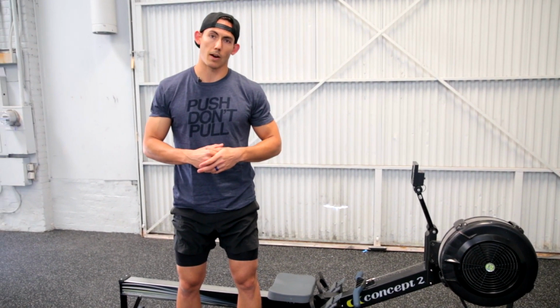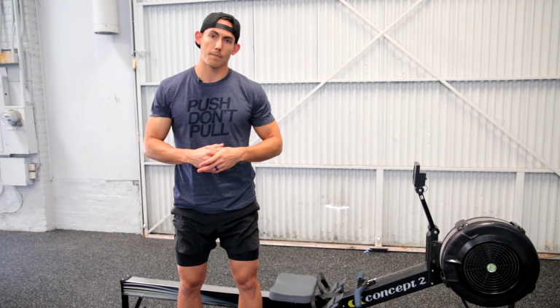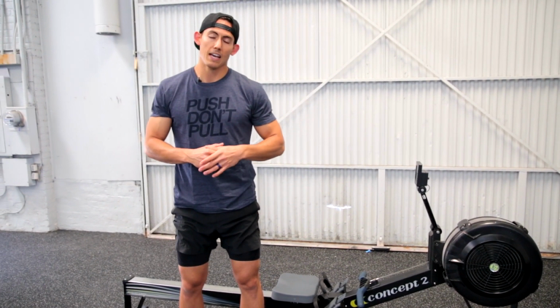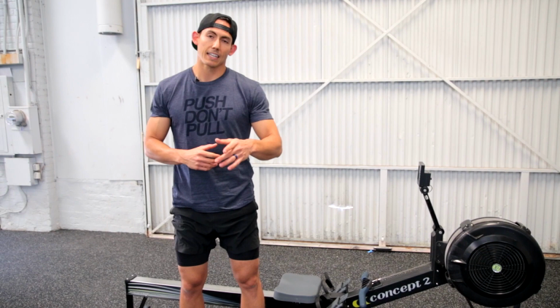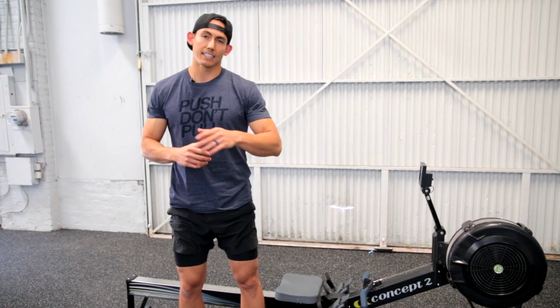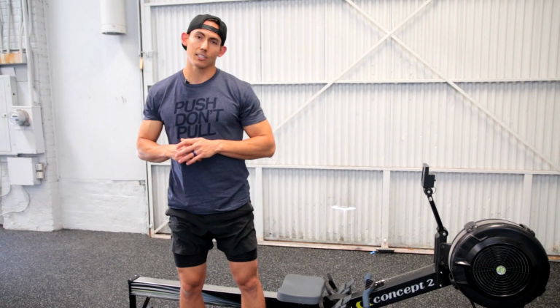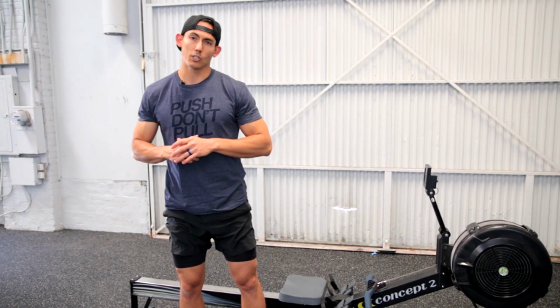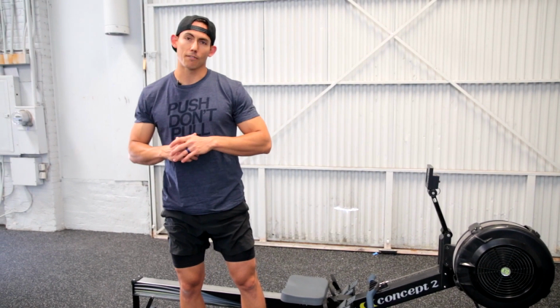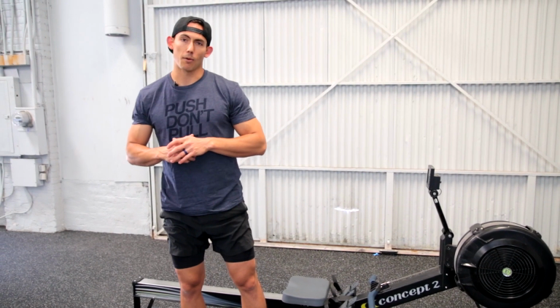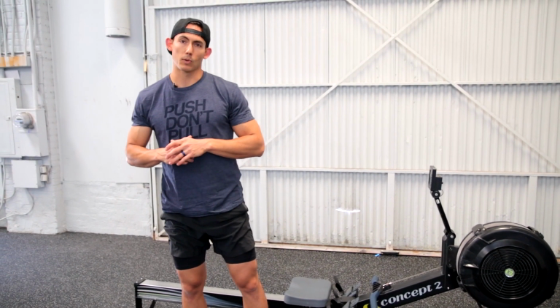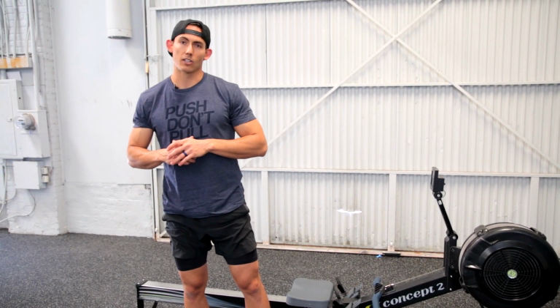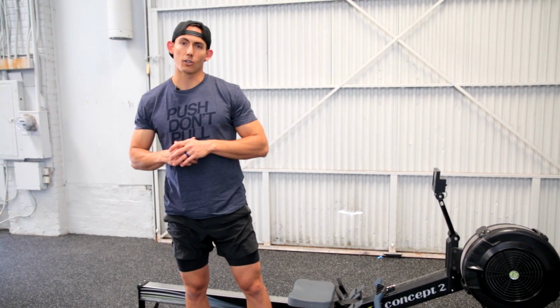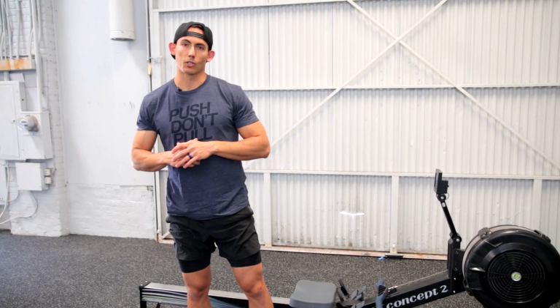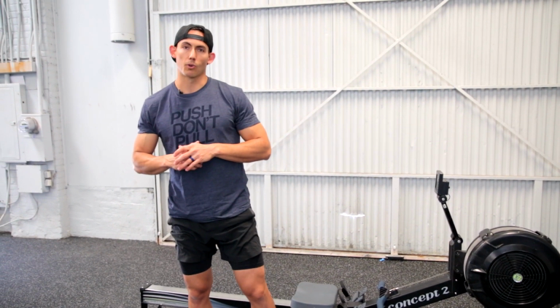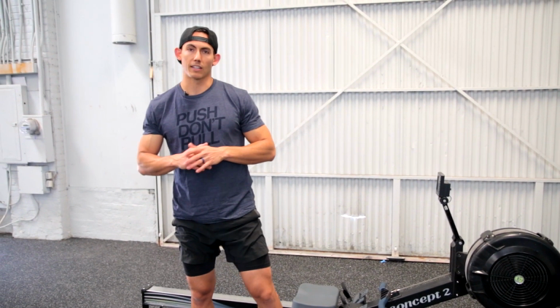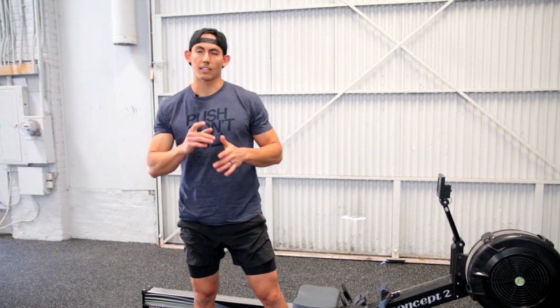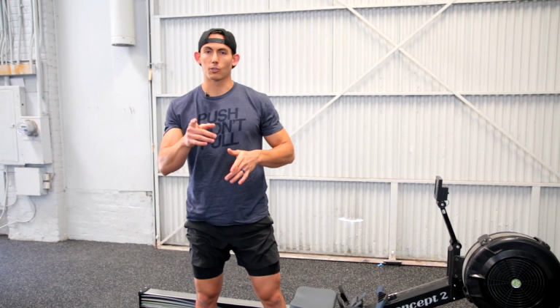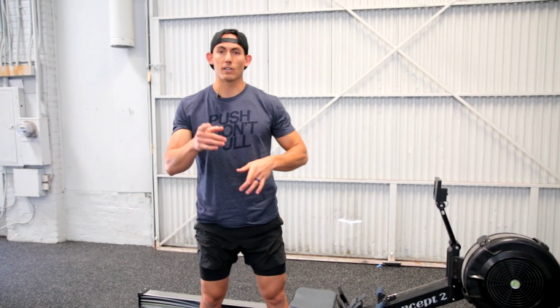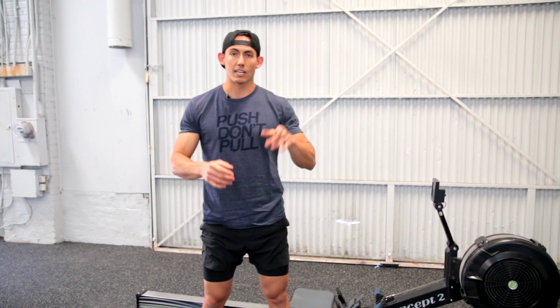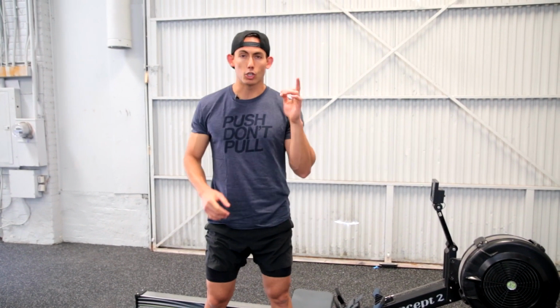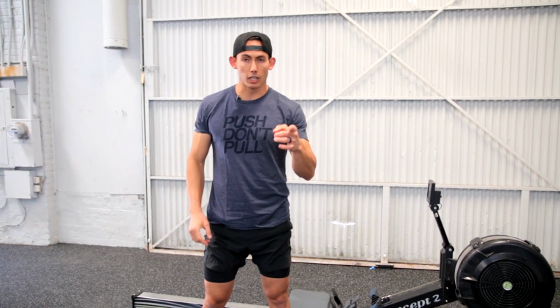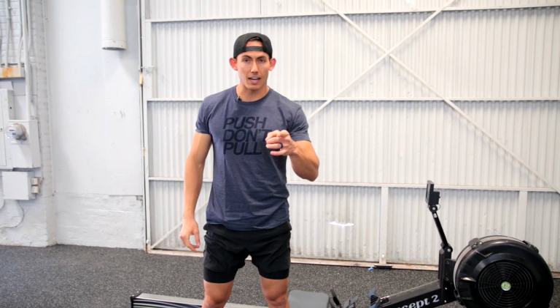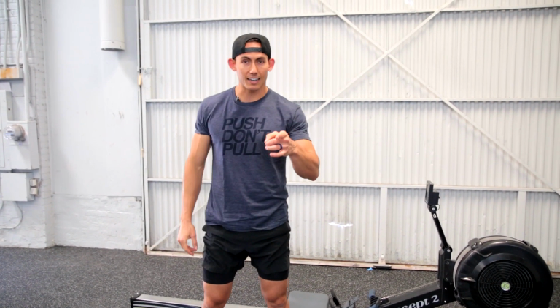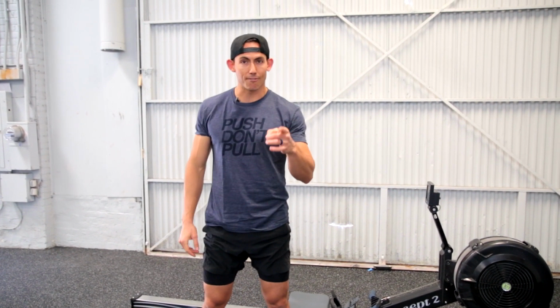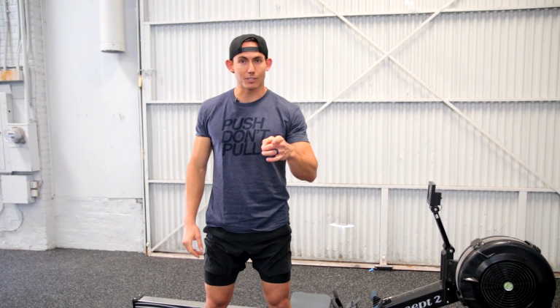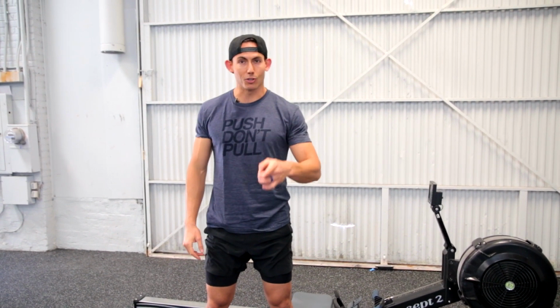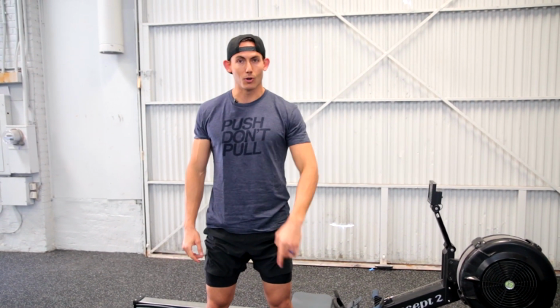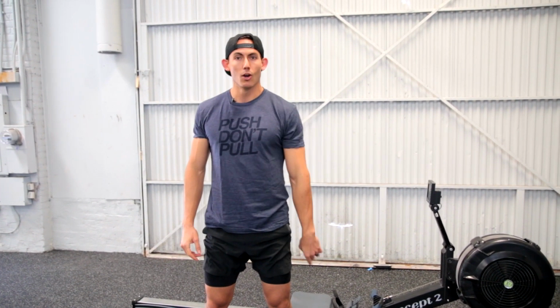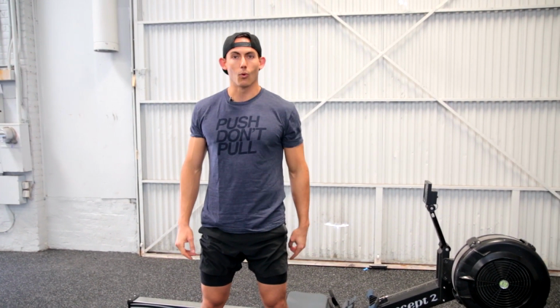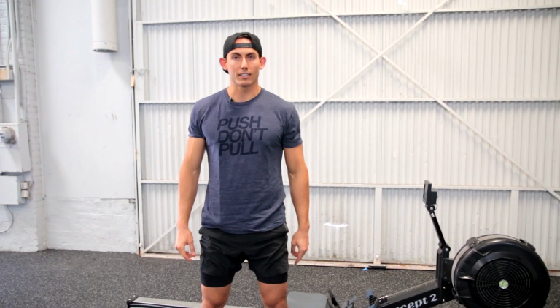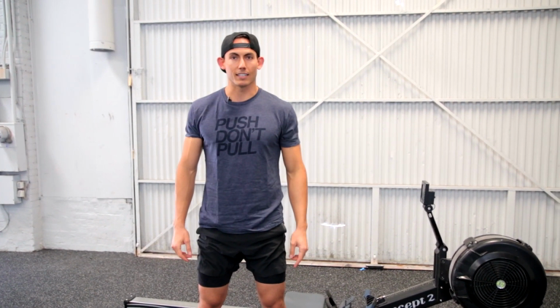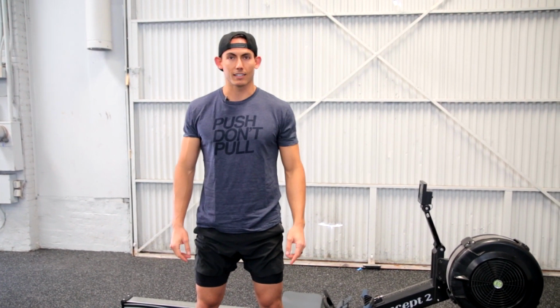Alright, guys, this is Shane Farmer with Dark Horse Rowing. Thanks for tuning in. Good luck — Event 2, WOD 6.